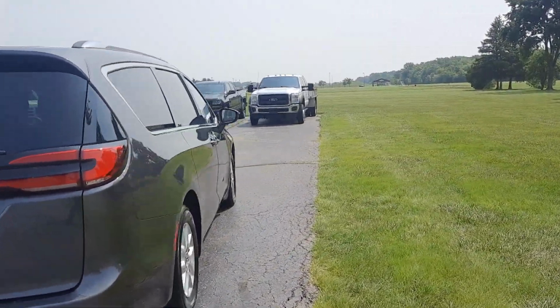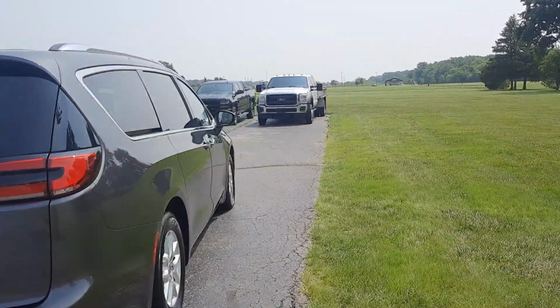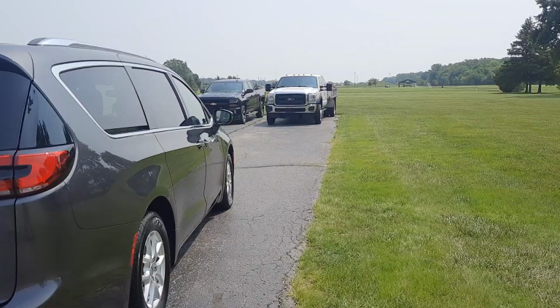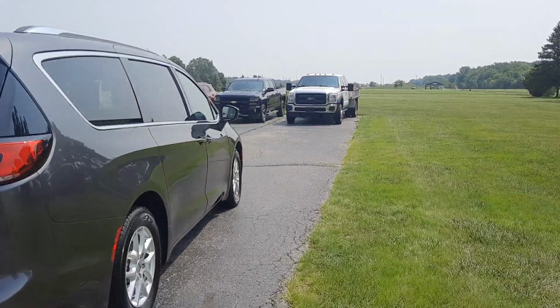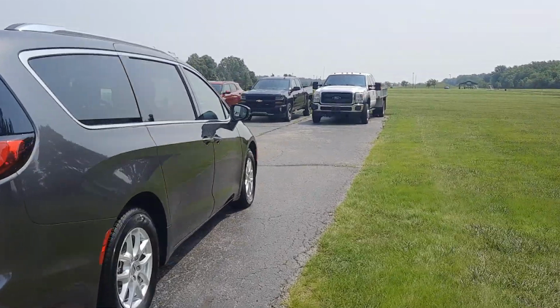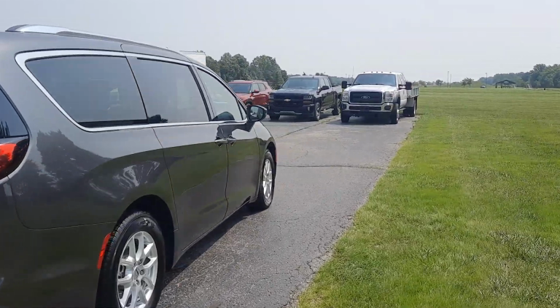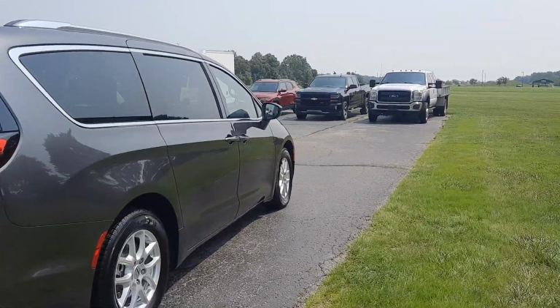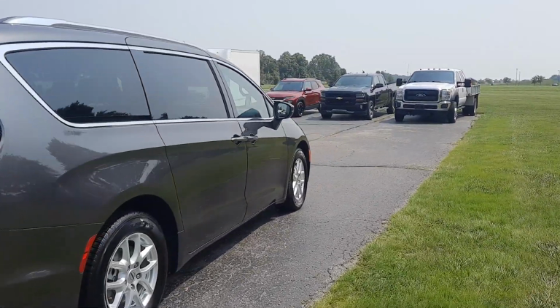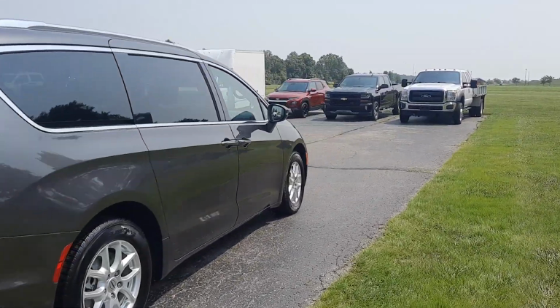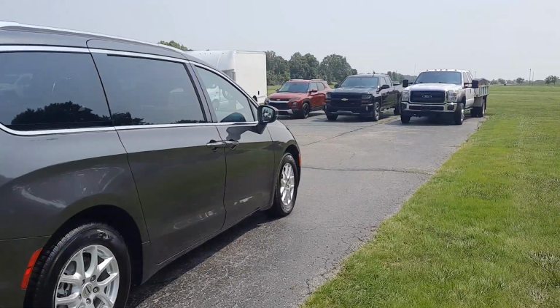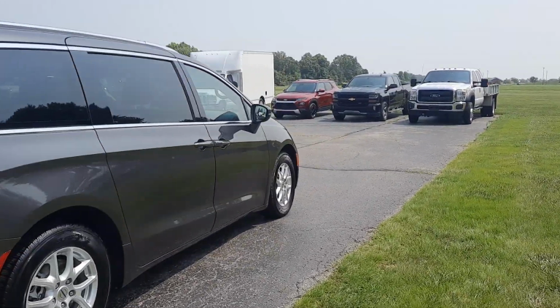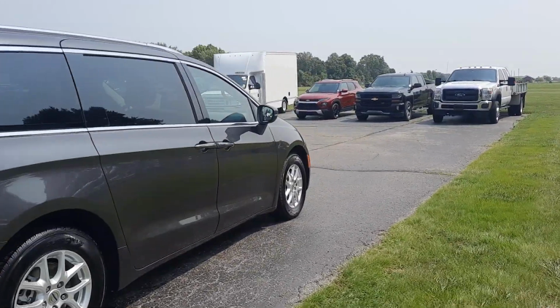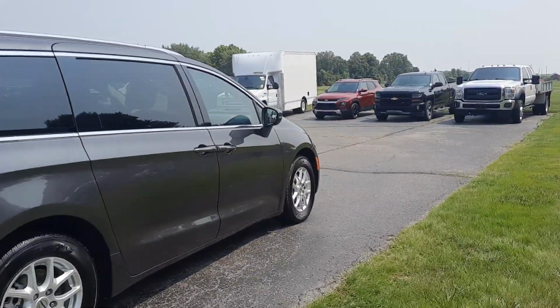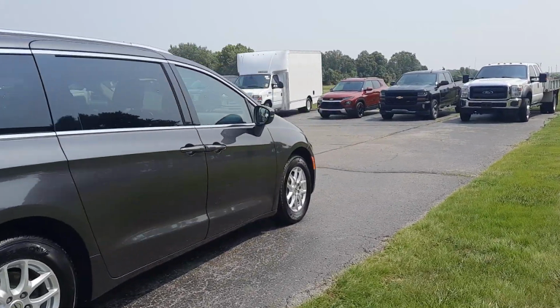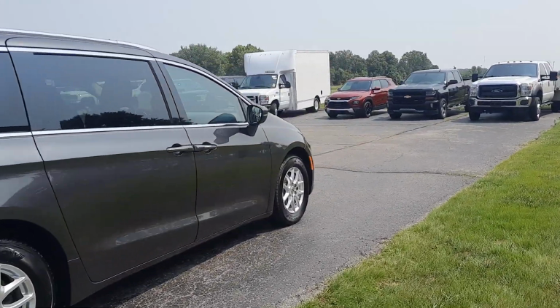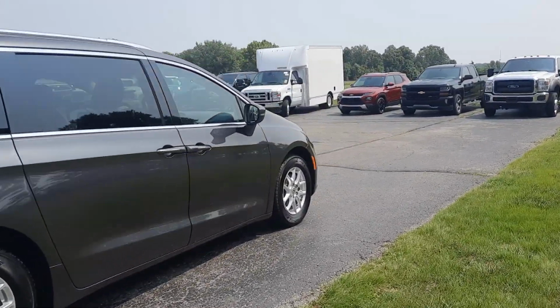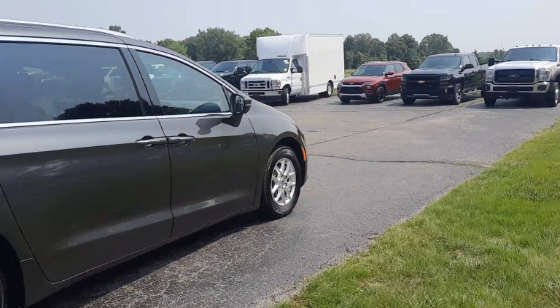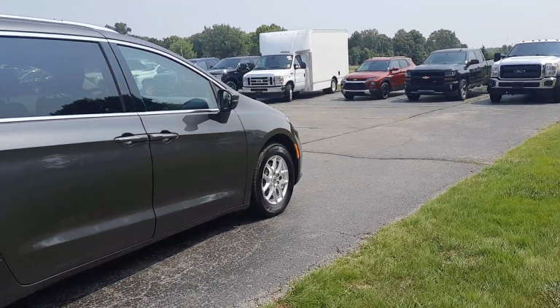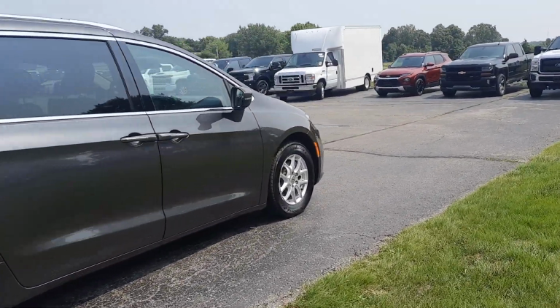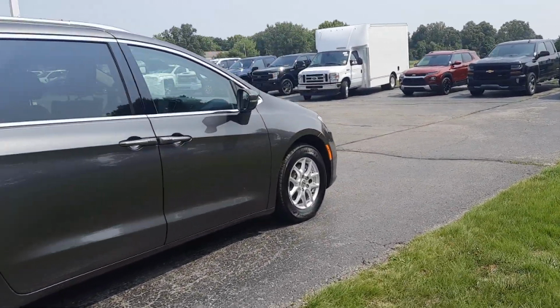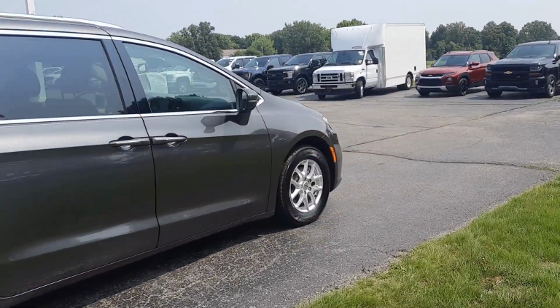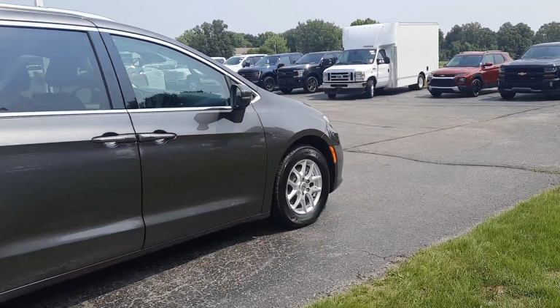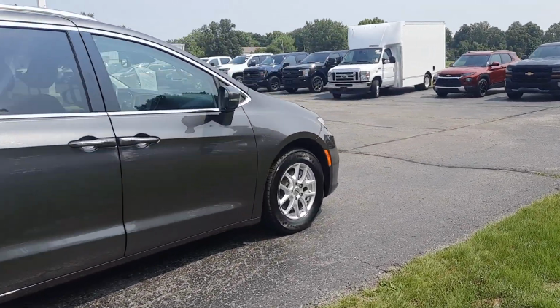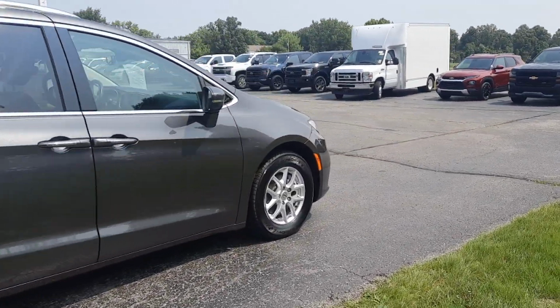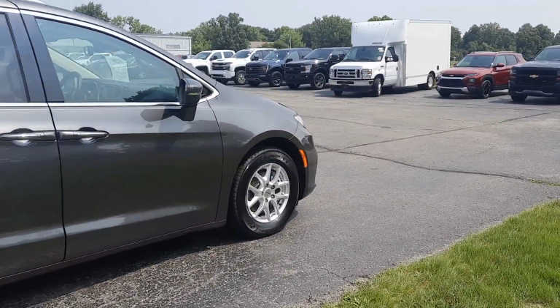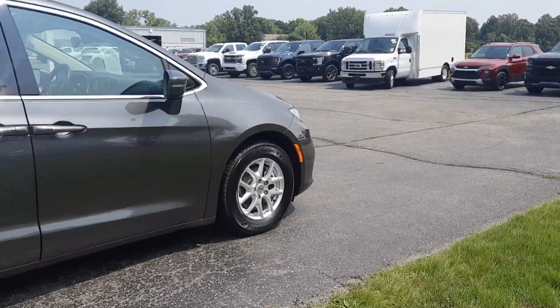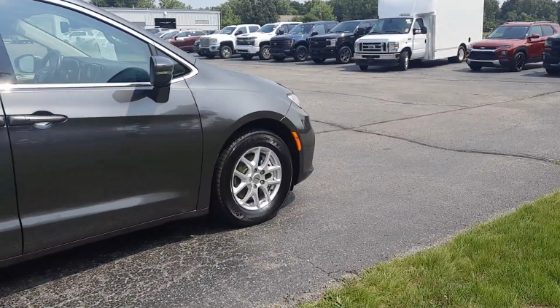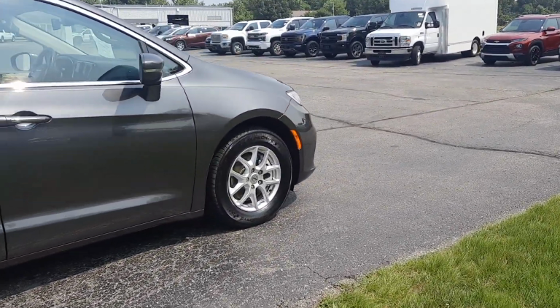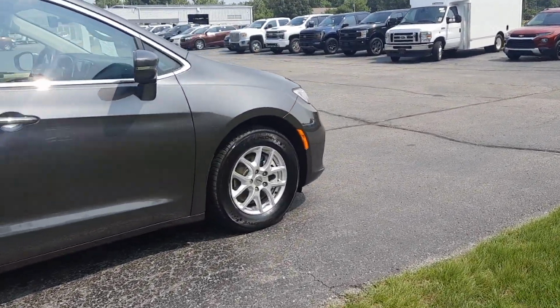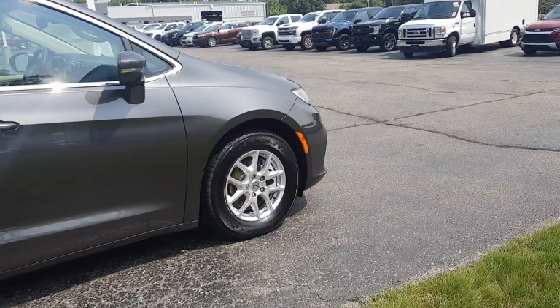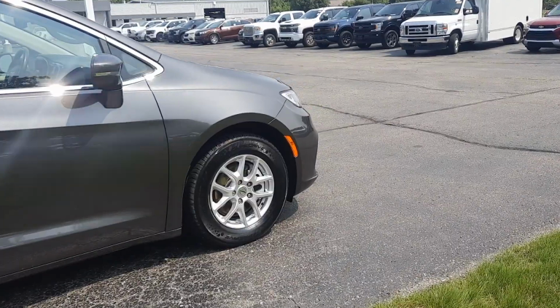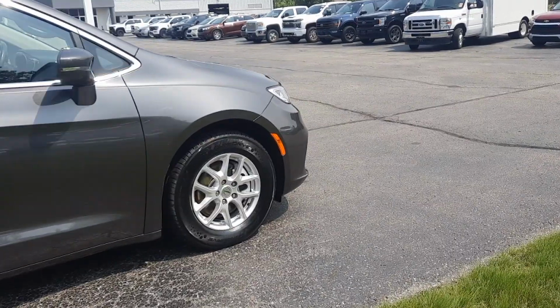Outside is in good shape. Tires look good all the way around.